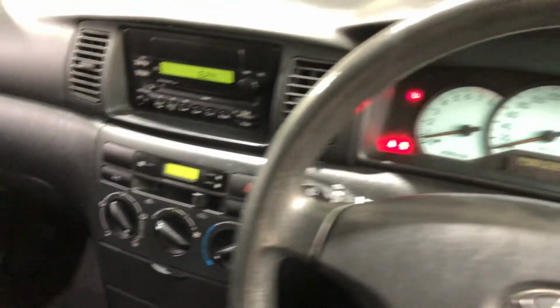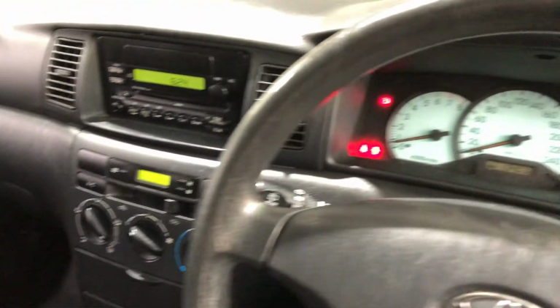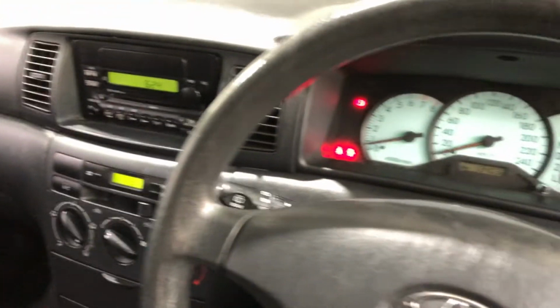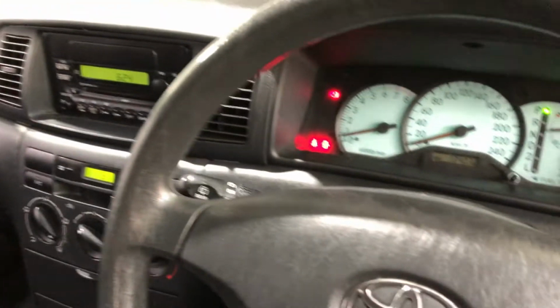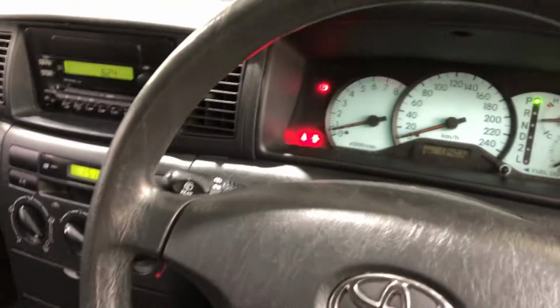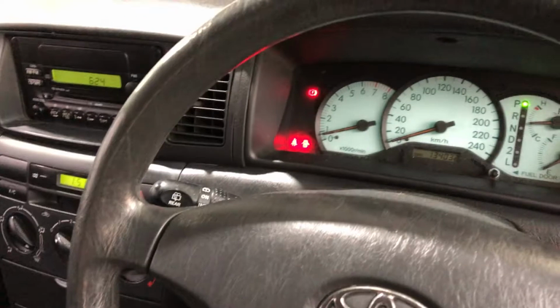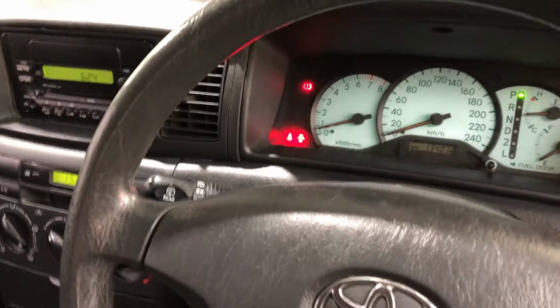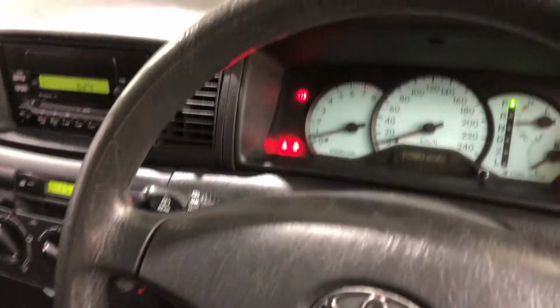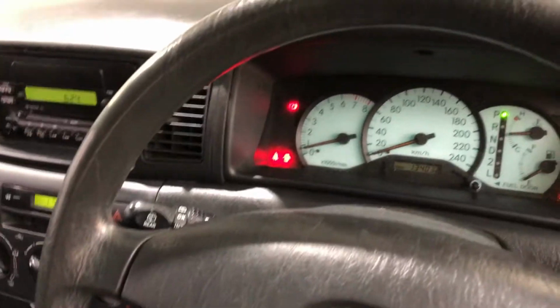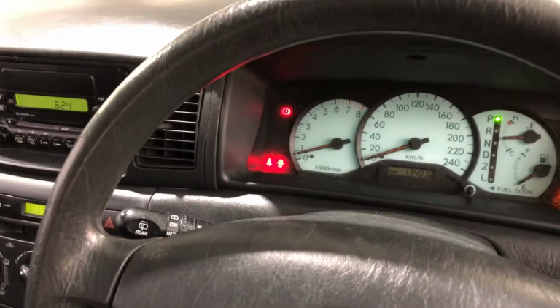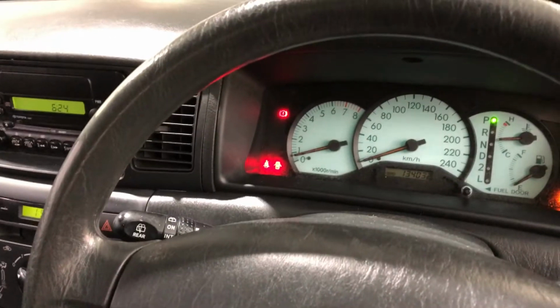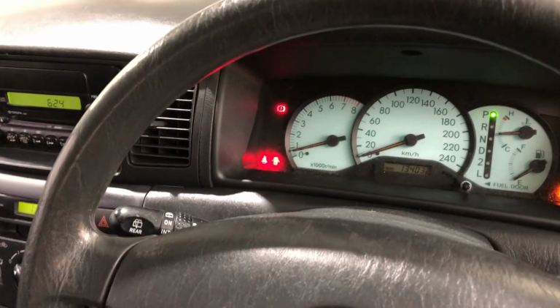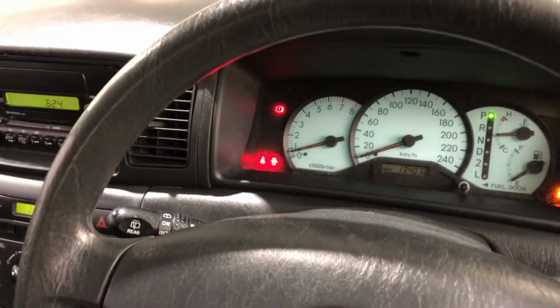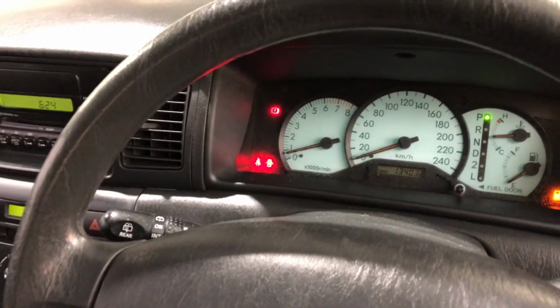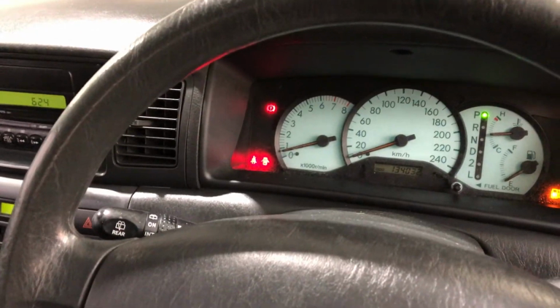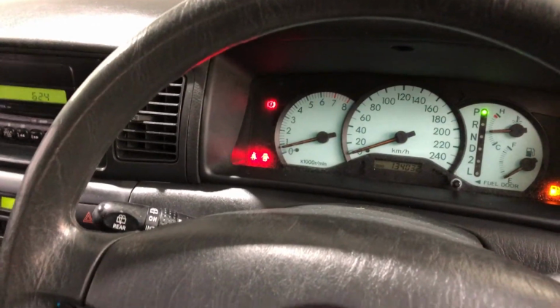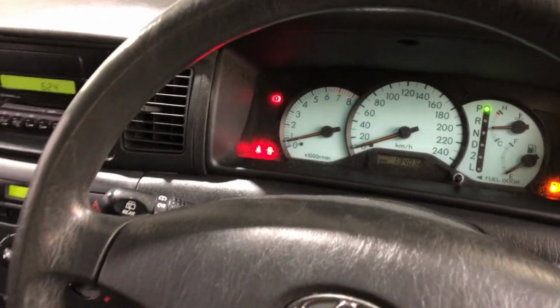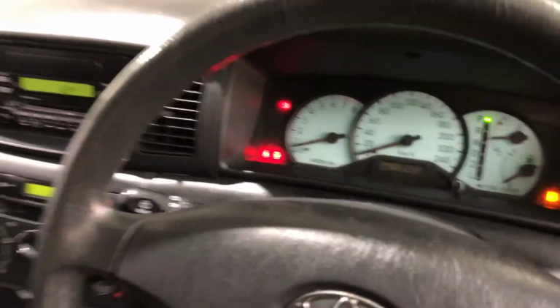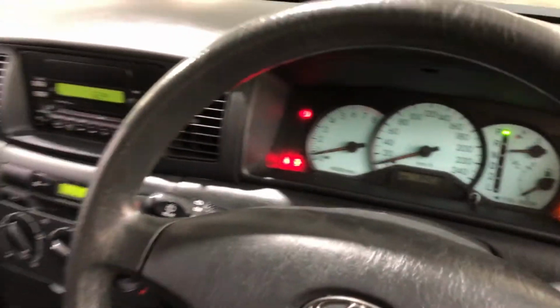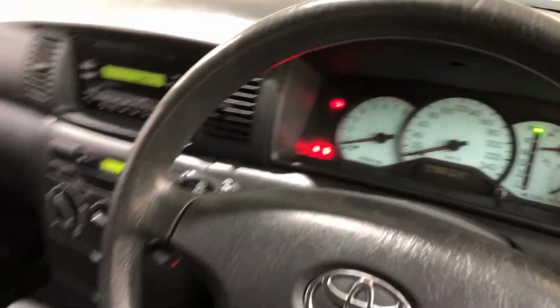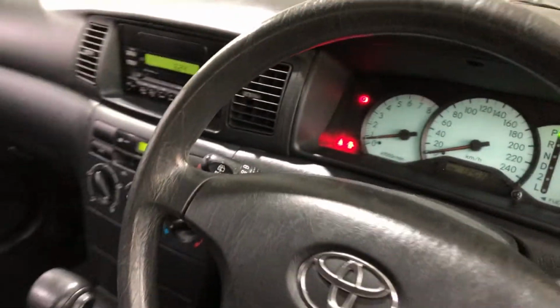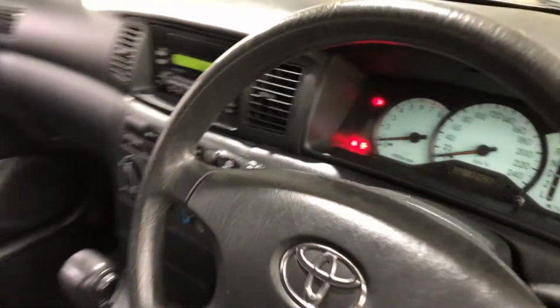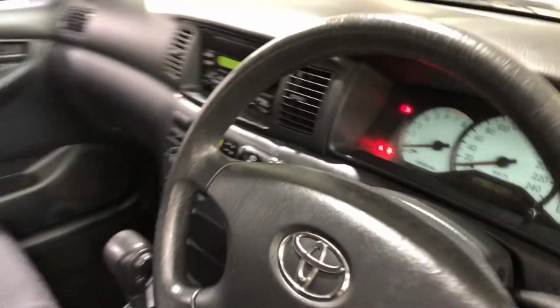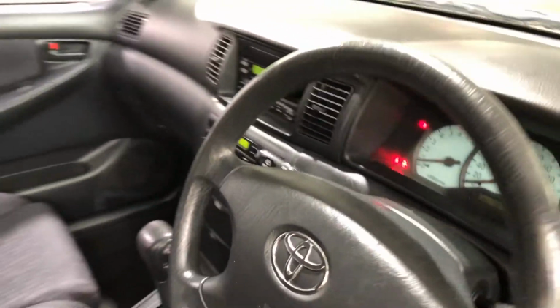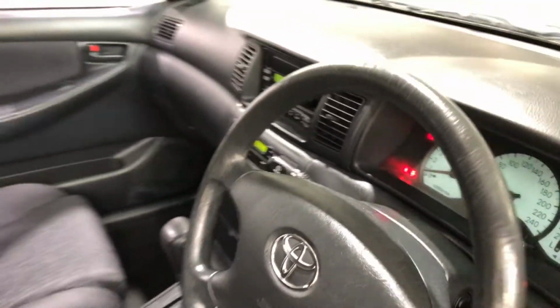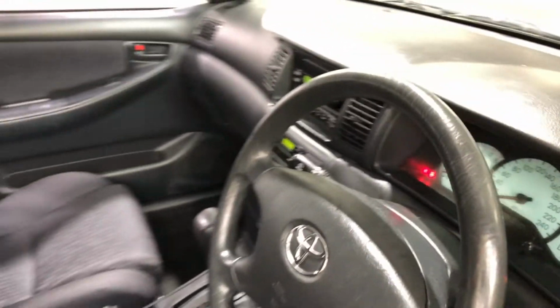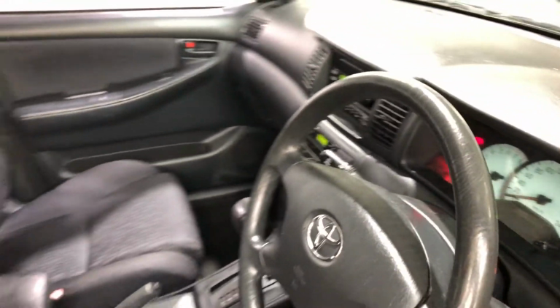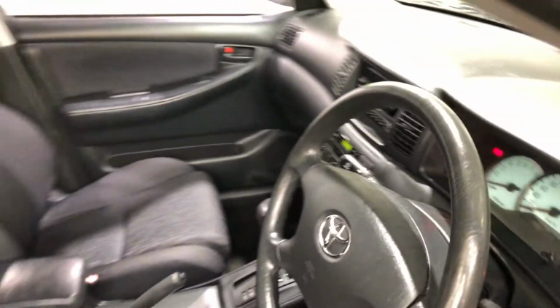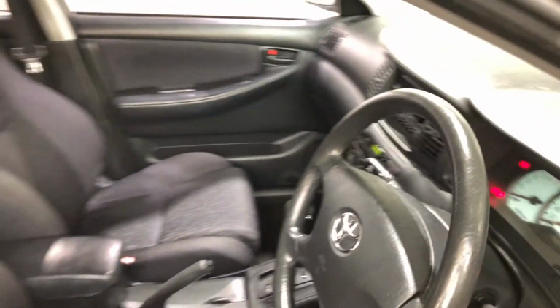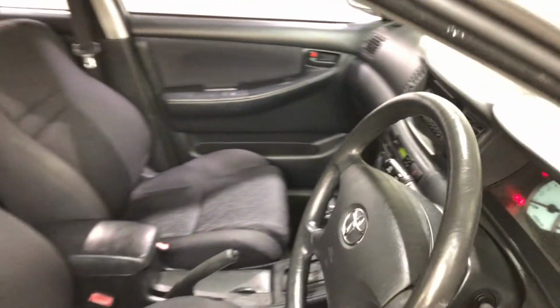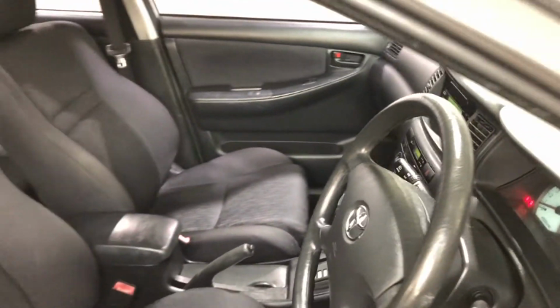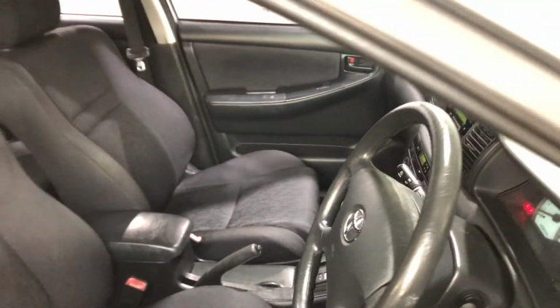This car comes with 132,000 kilometres on the clock and has a full set of keys and a full set of books.